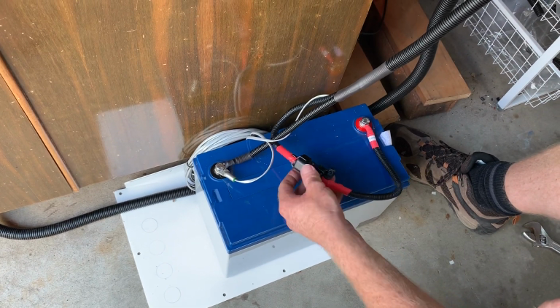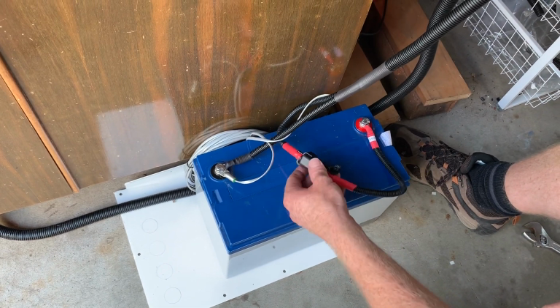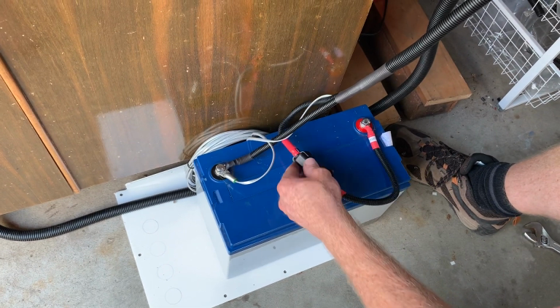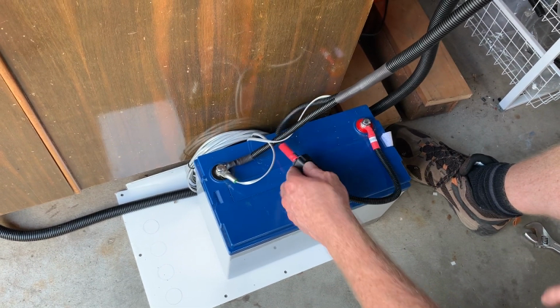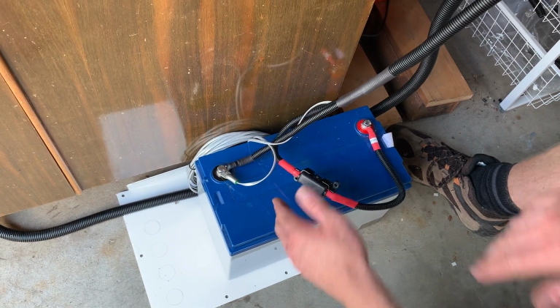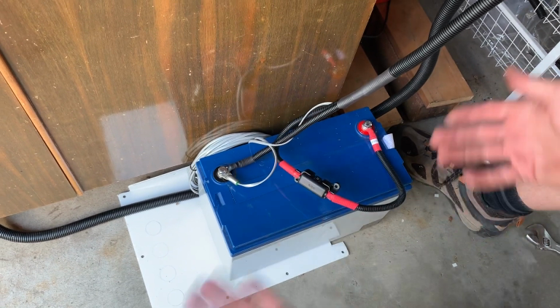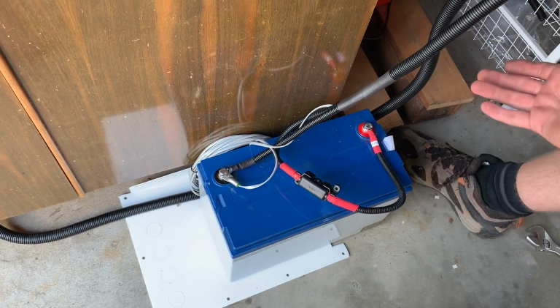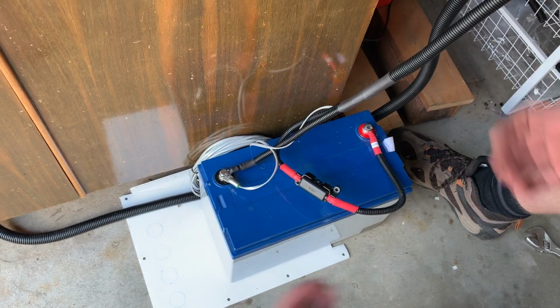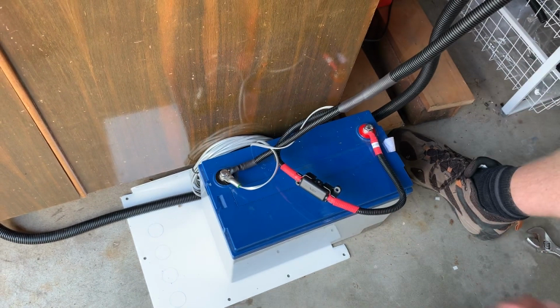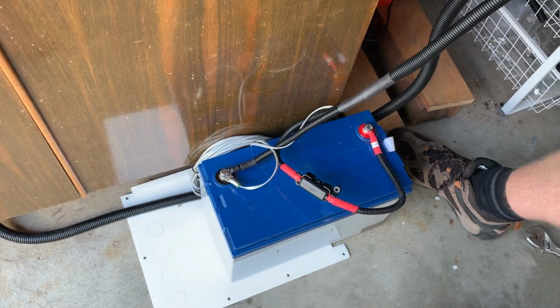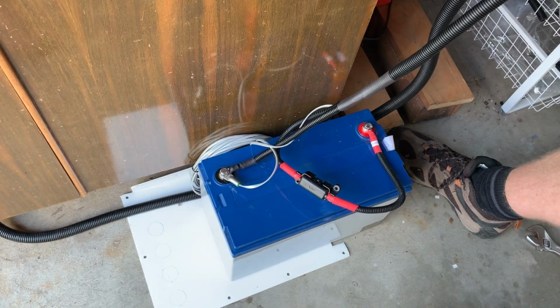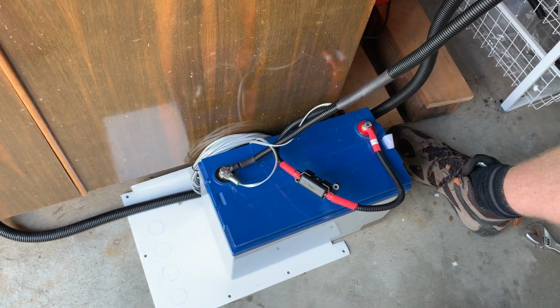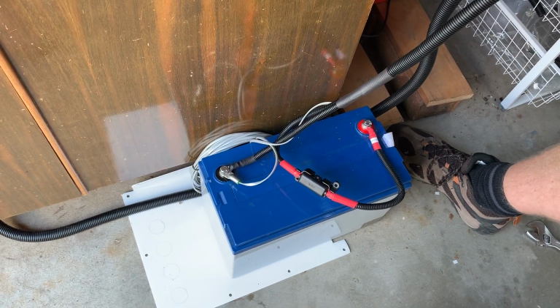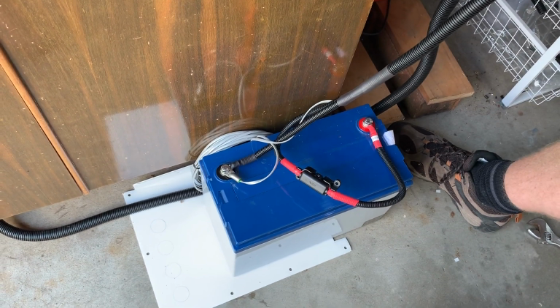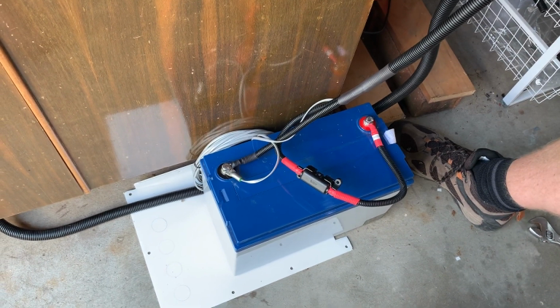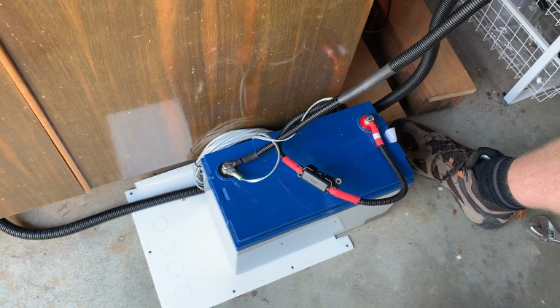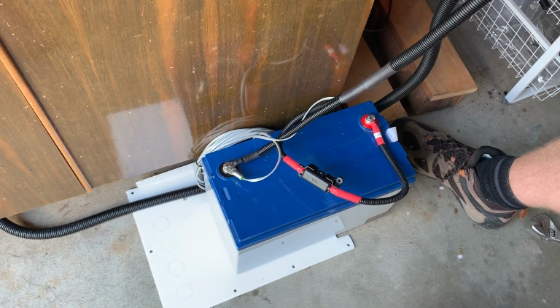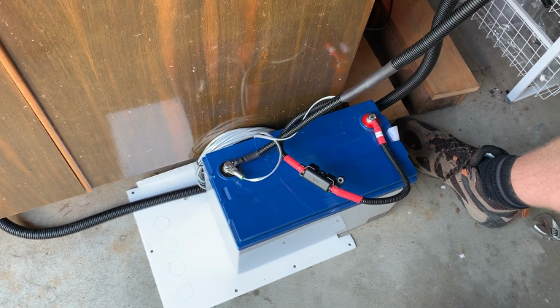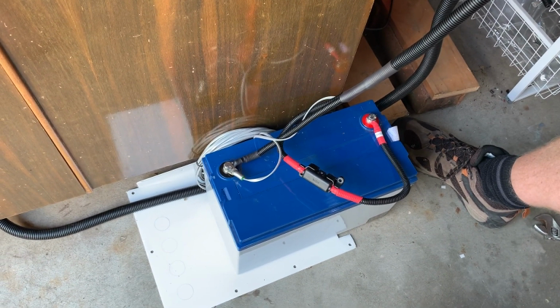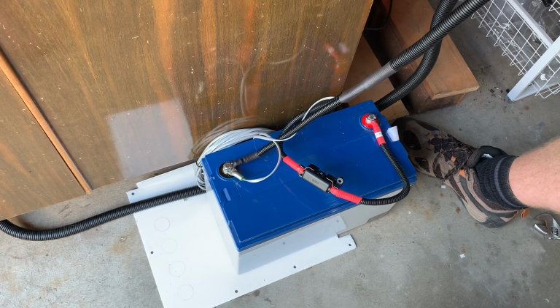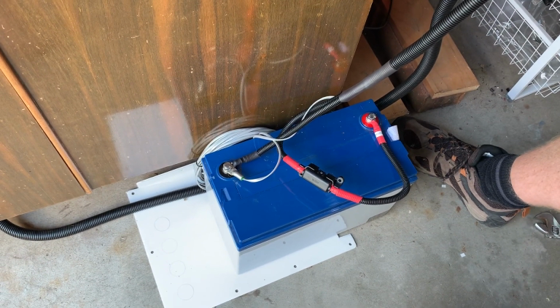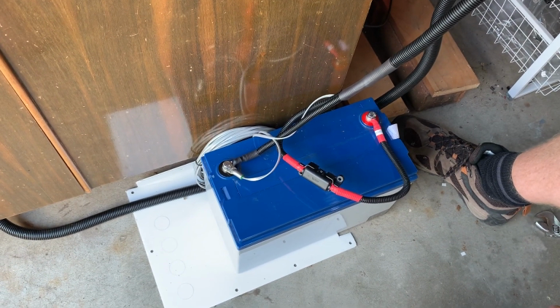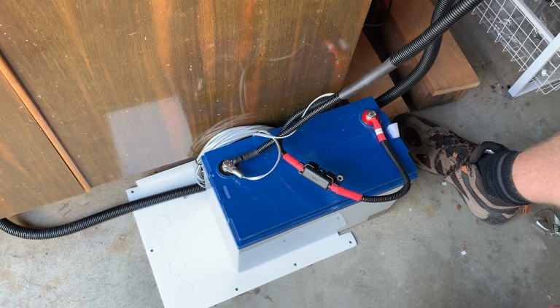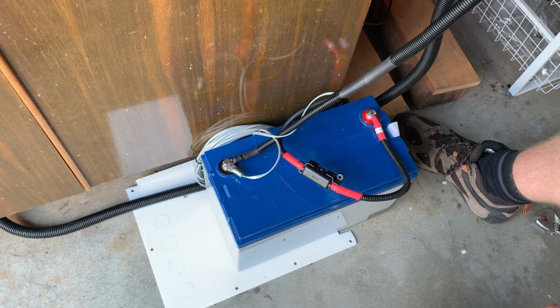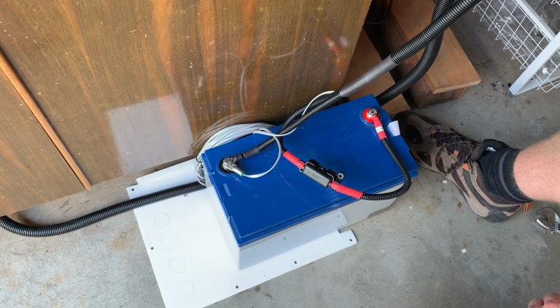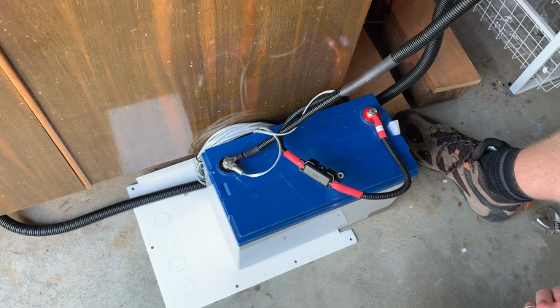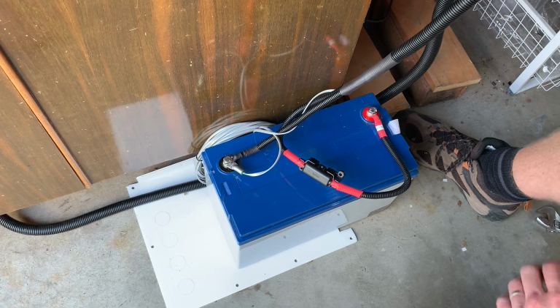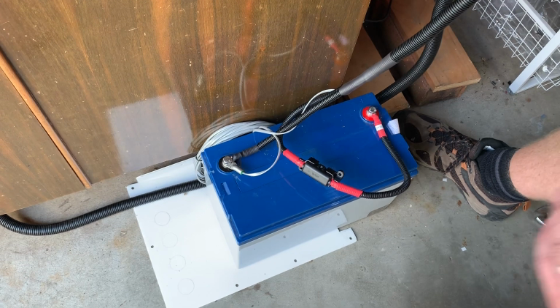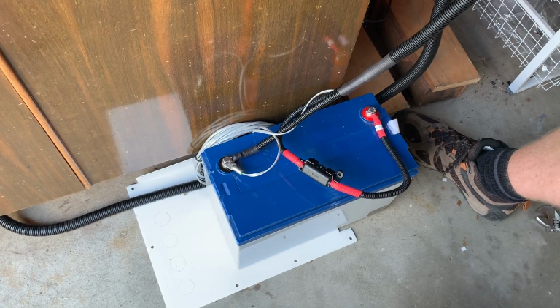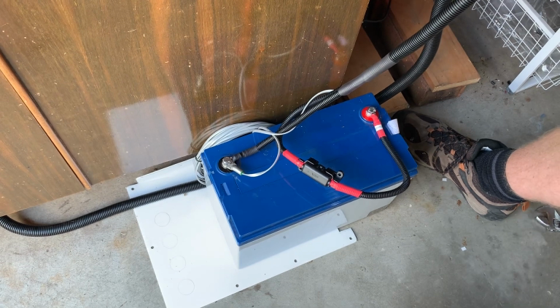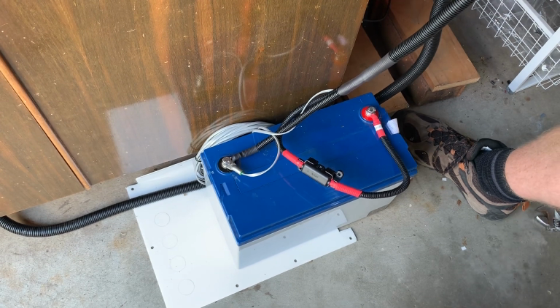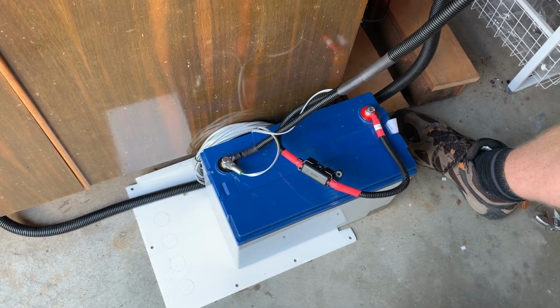That's the full connections of the battery. In the next video we'll show you how to set up the charger.